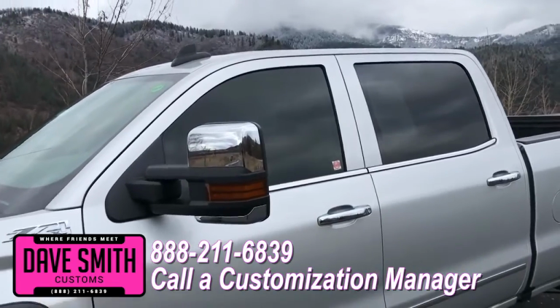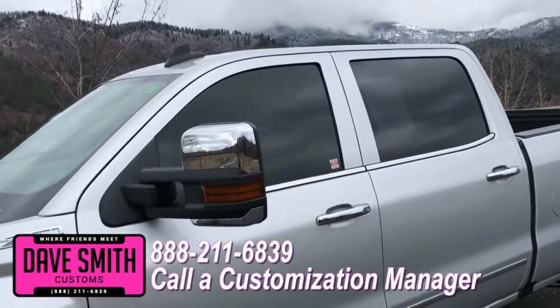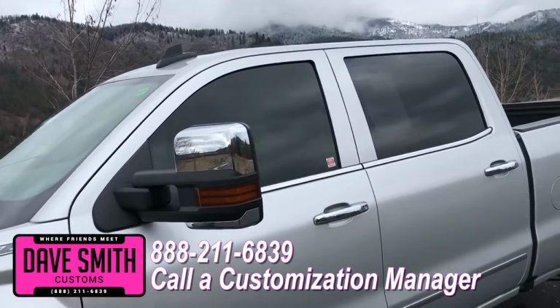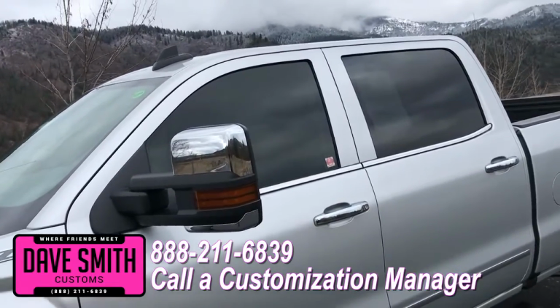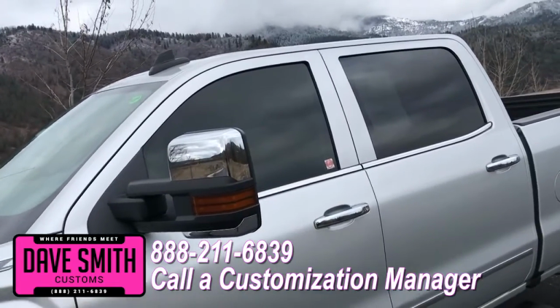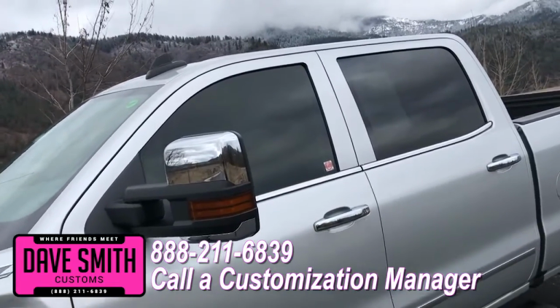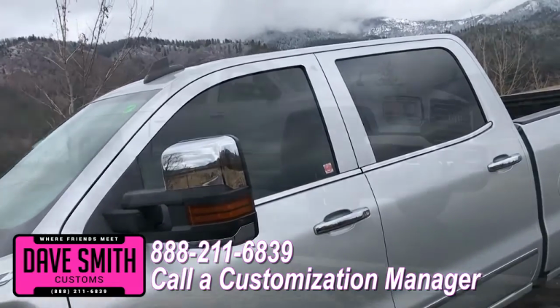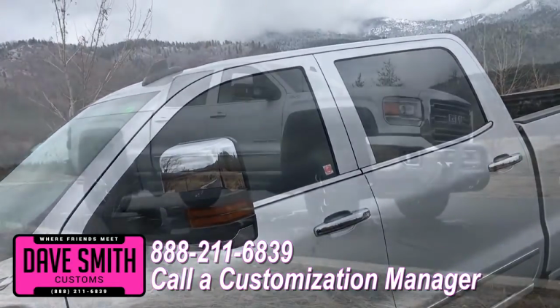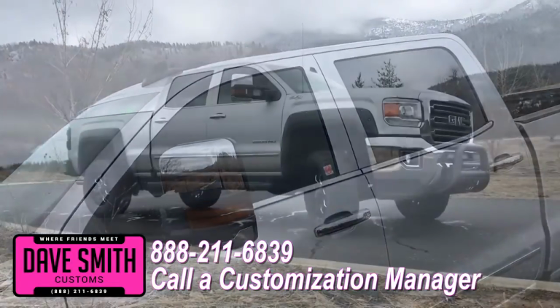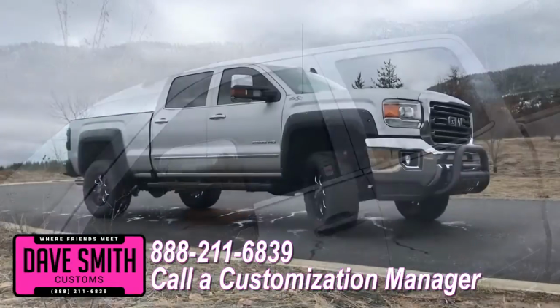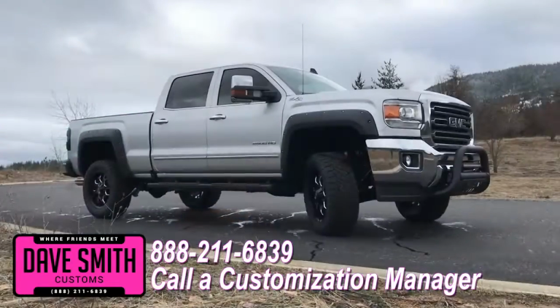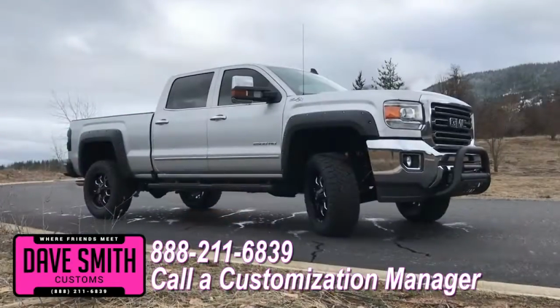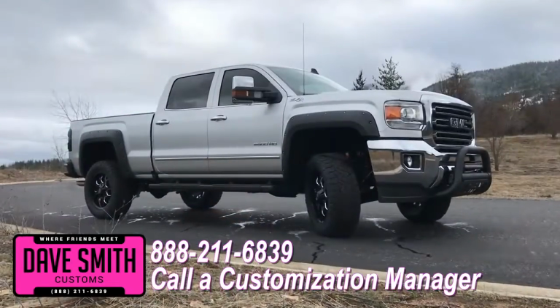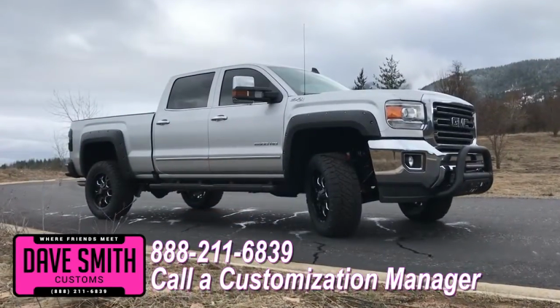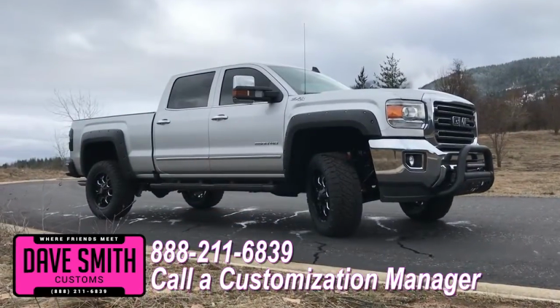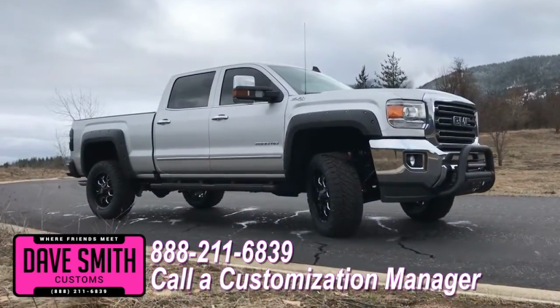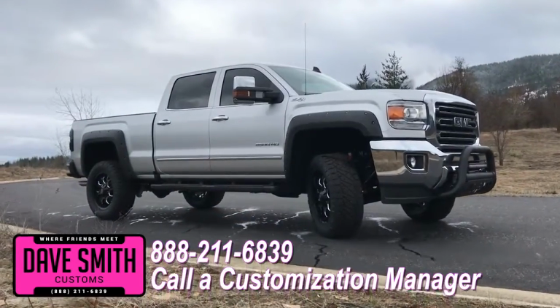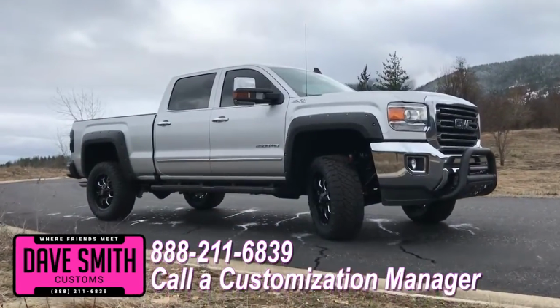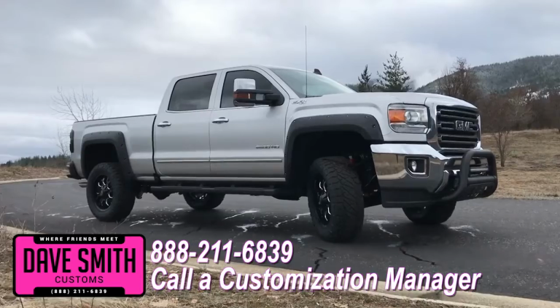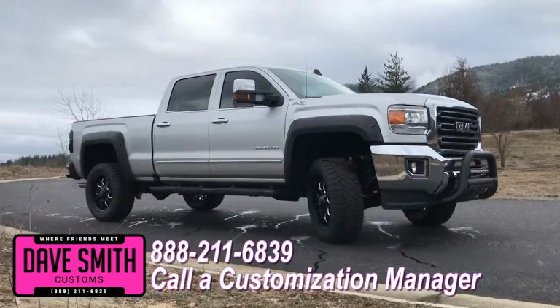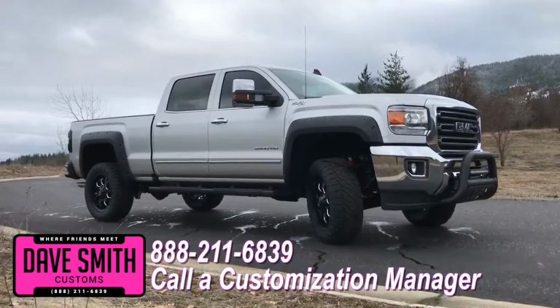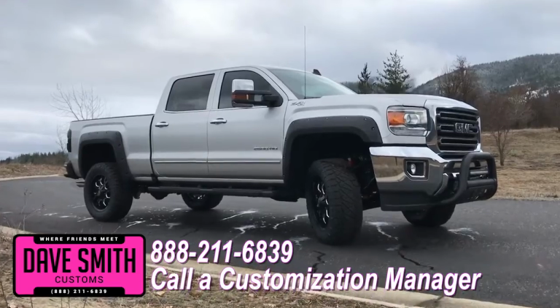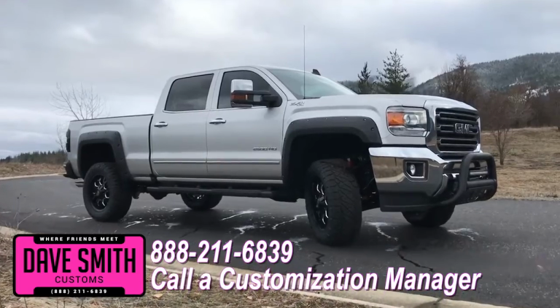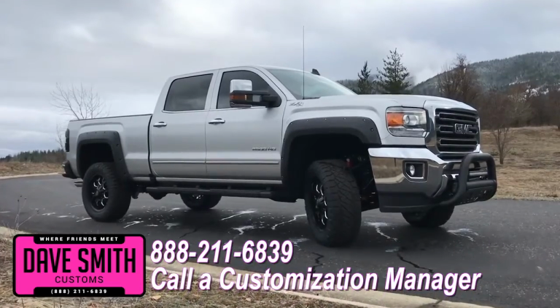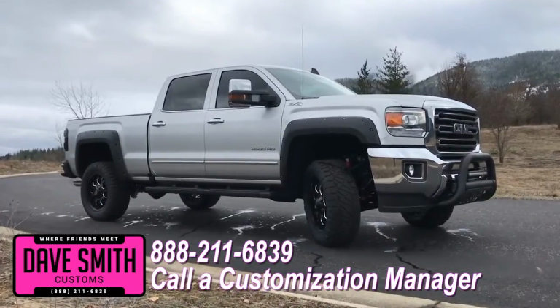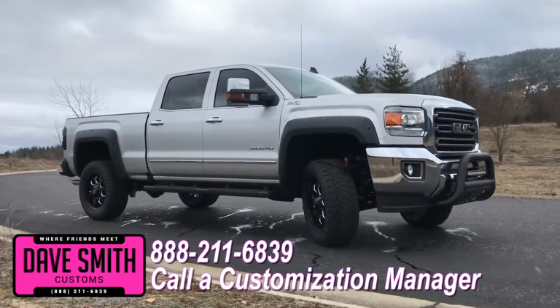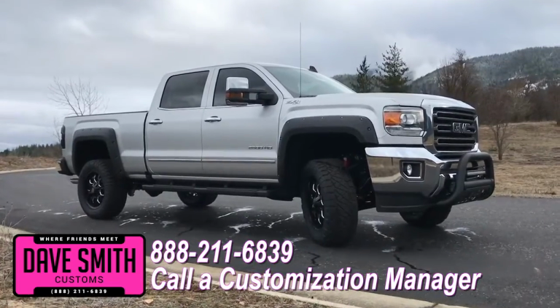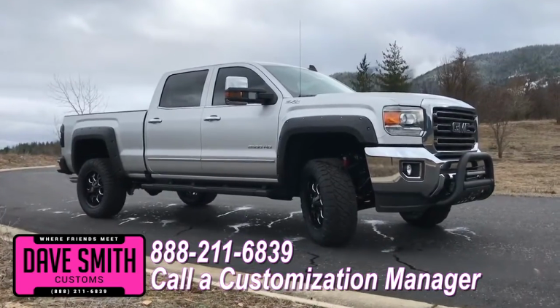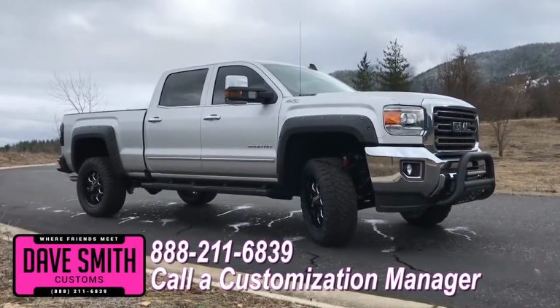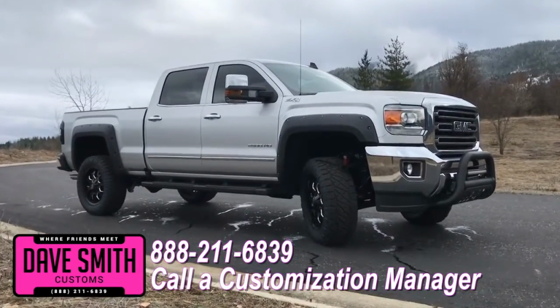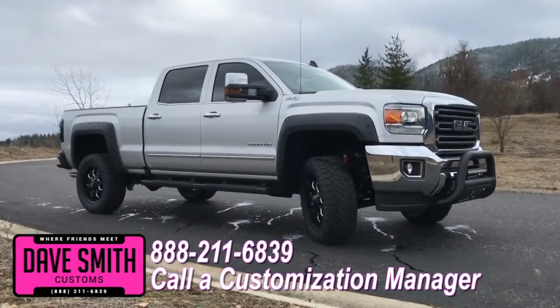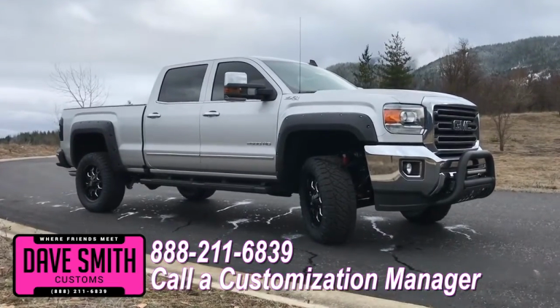Let us know, we'll make it happen. No one does custom like Dave Smith. Contact a customization manager today and order your new GMC.